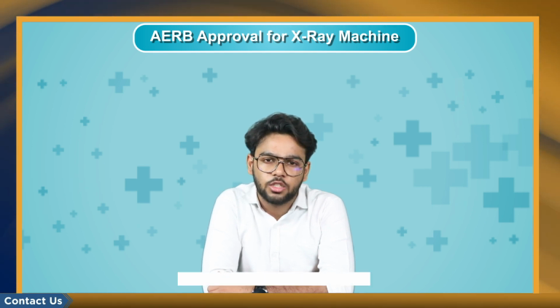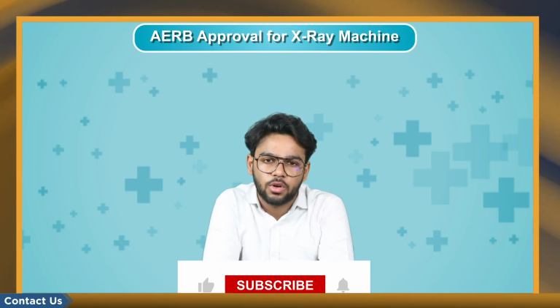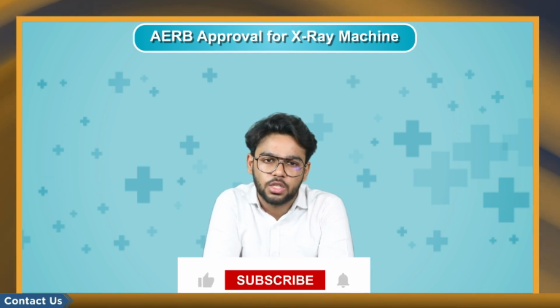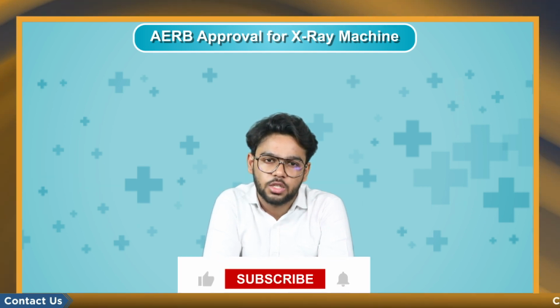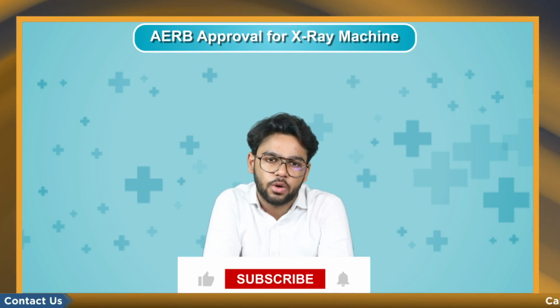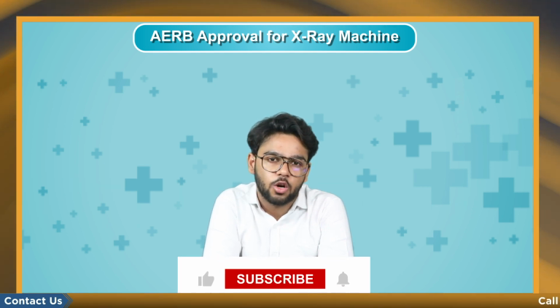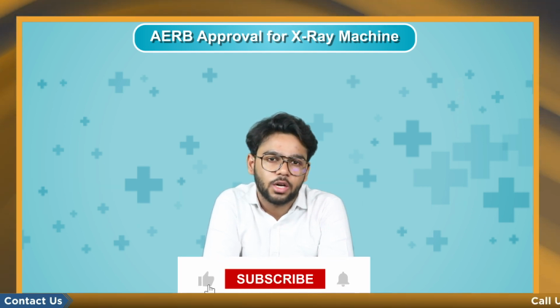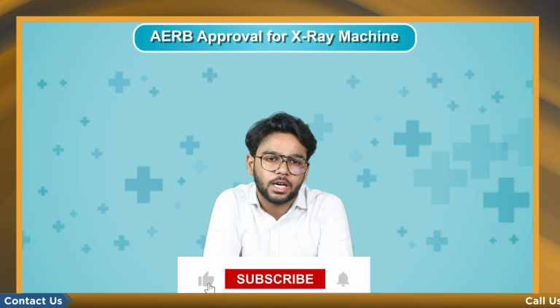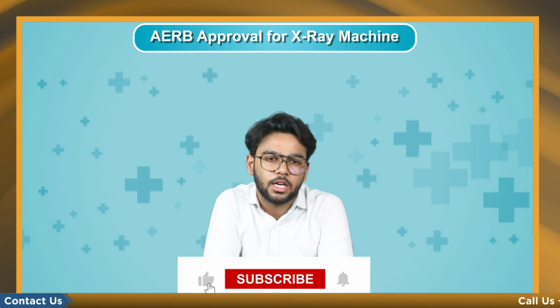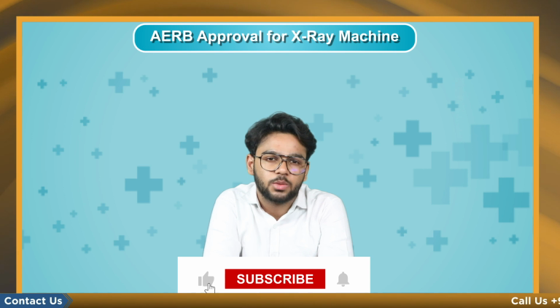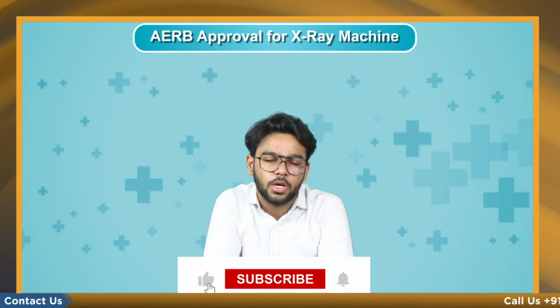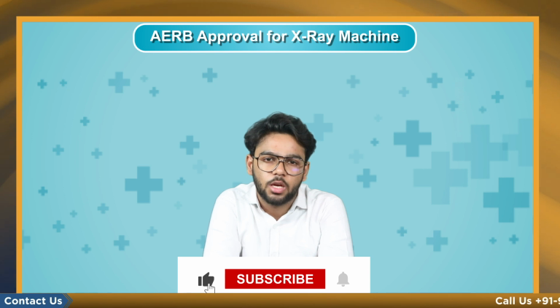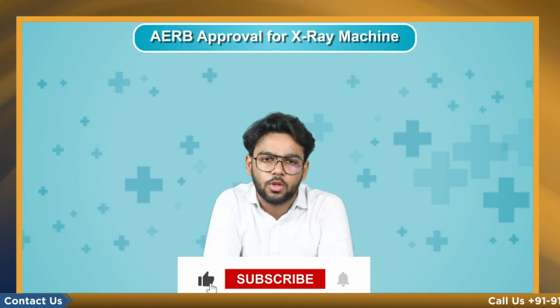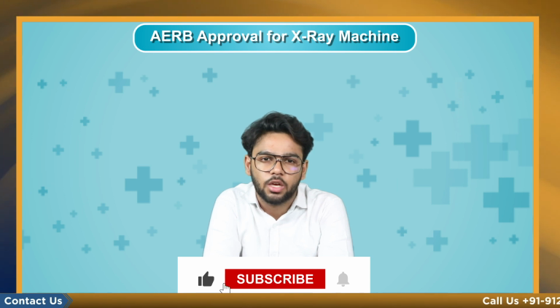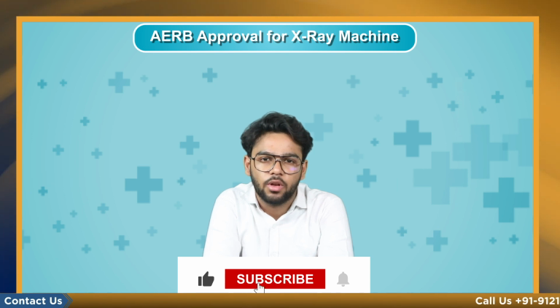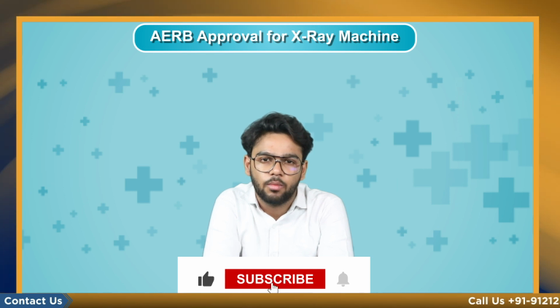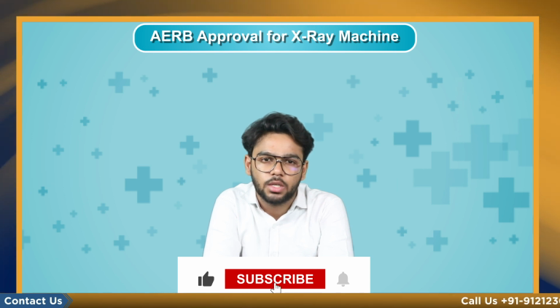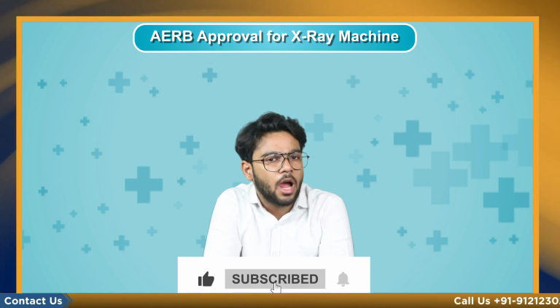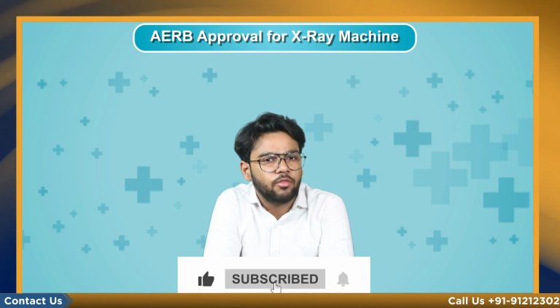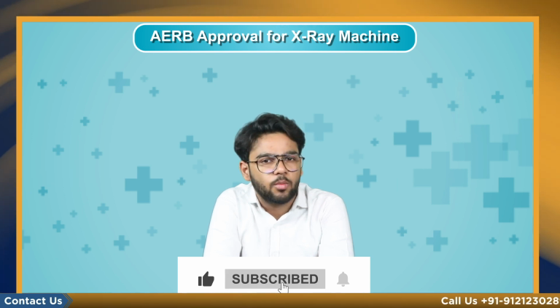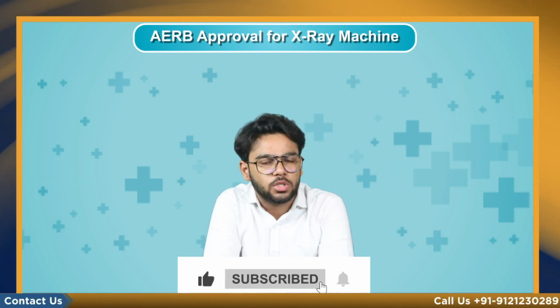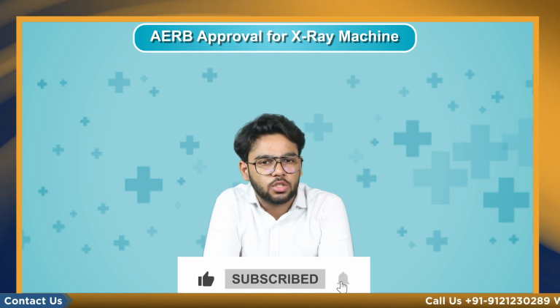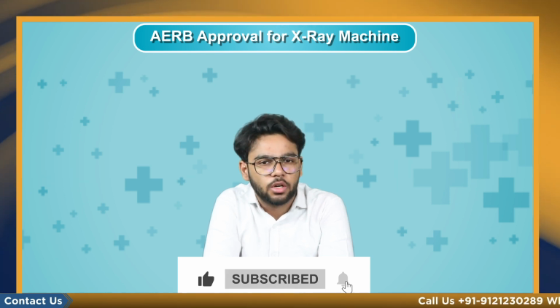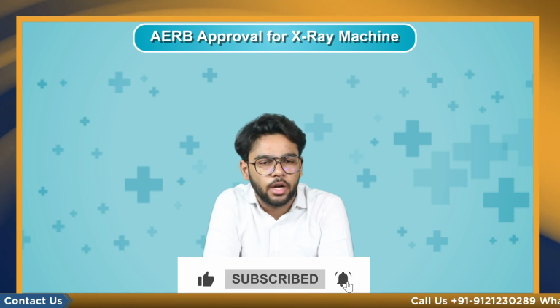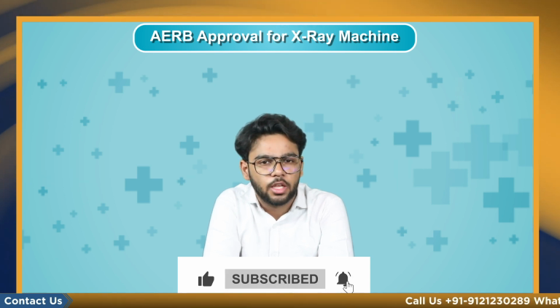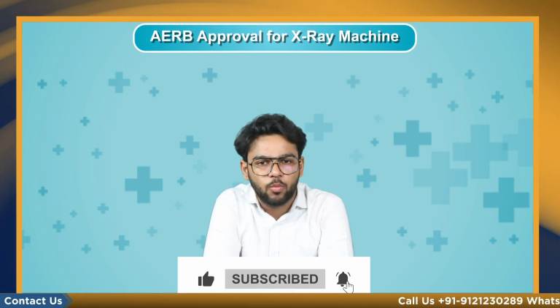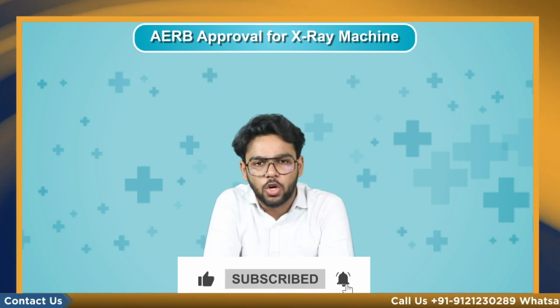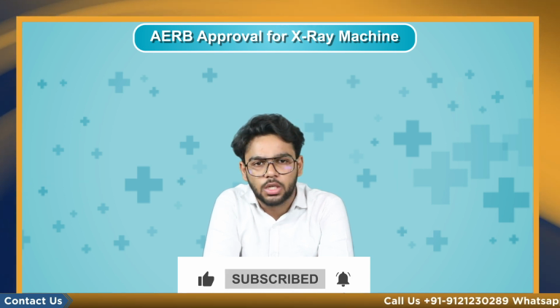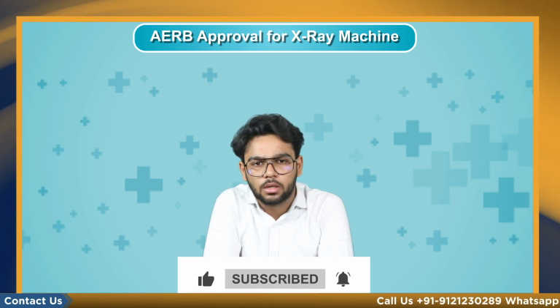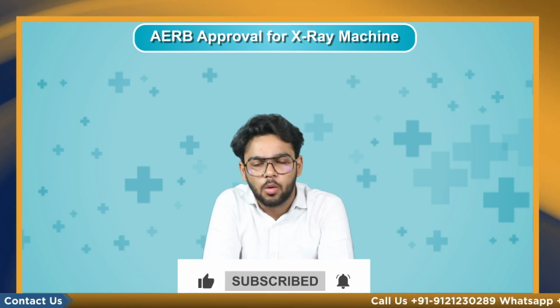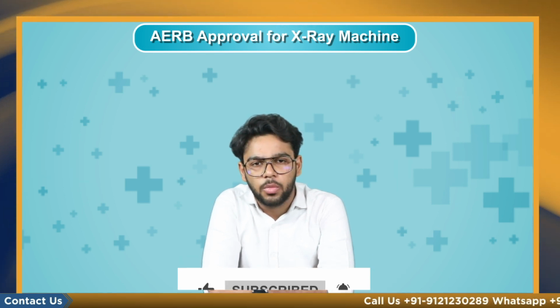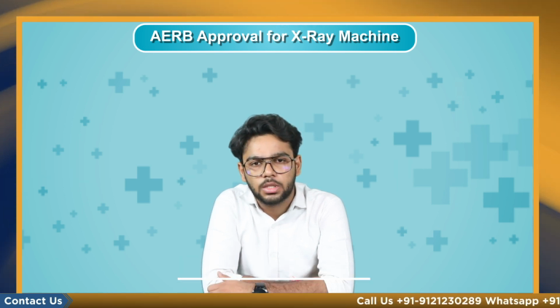So this was all about the topic. For more information on licenses and registrations, you can contact our expert team on the given numbers. For more such content, keep watching. God bless, thank you.